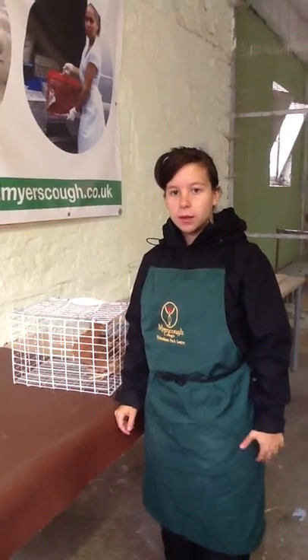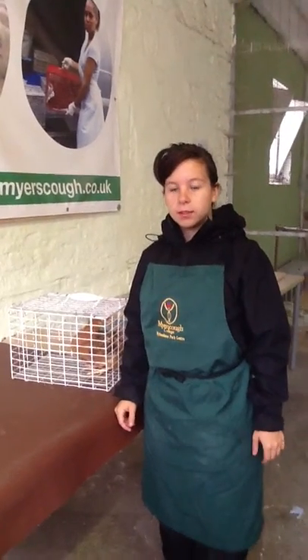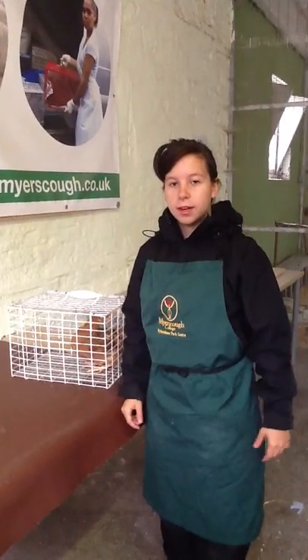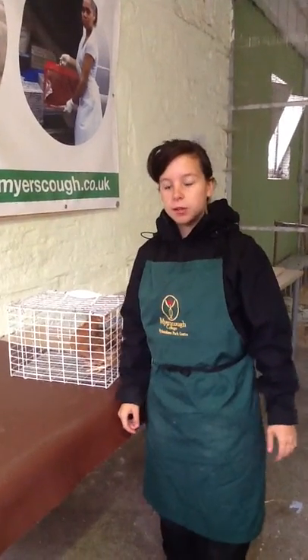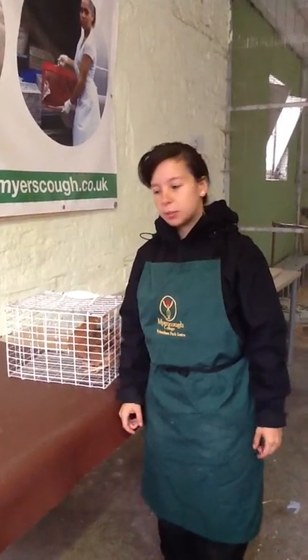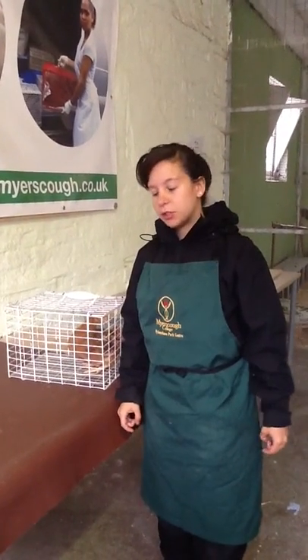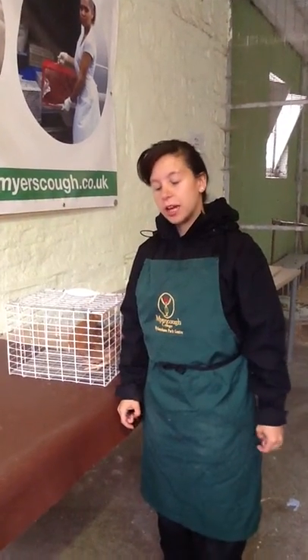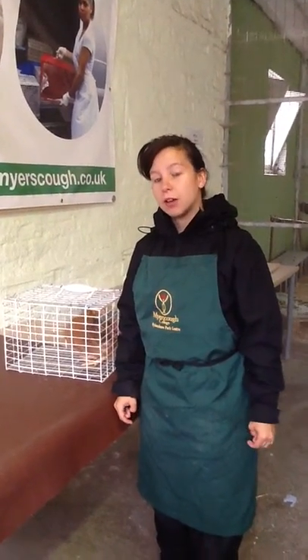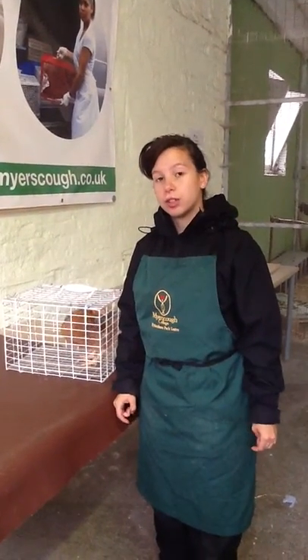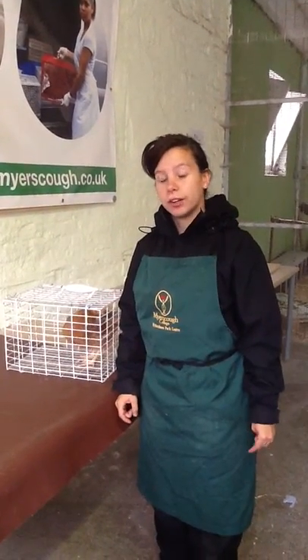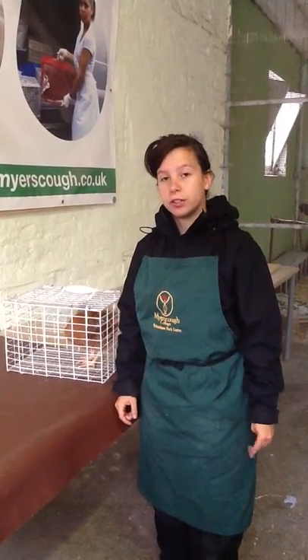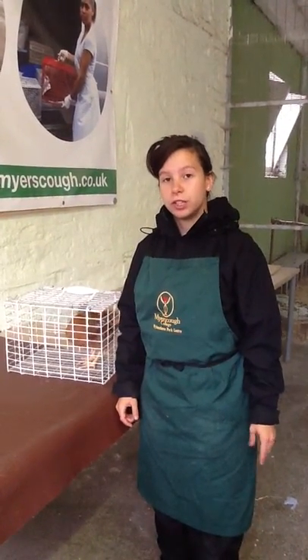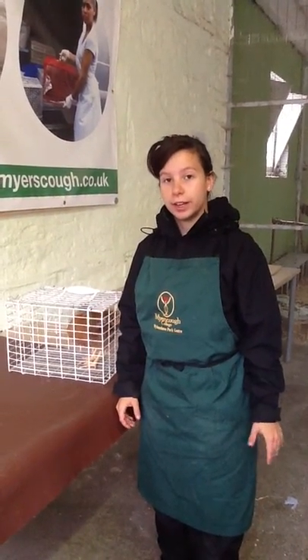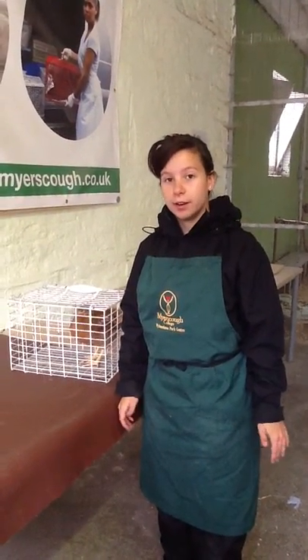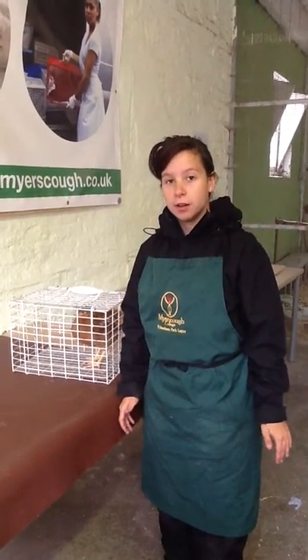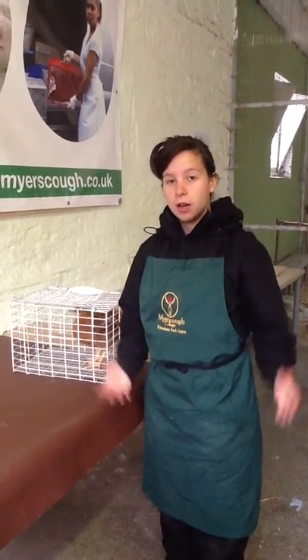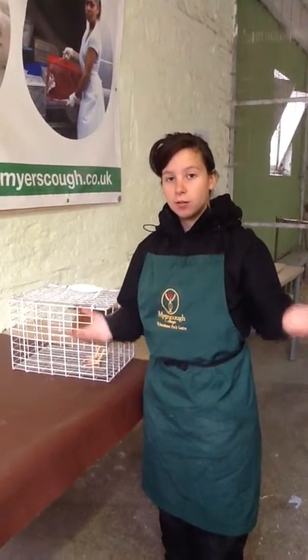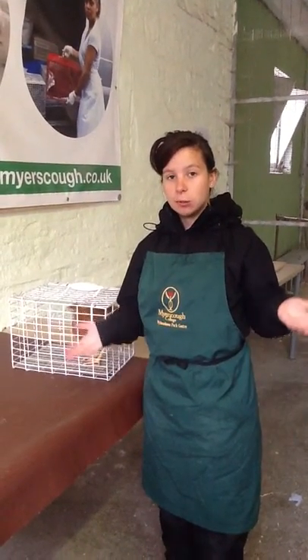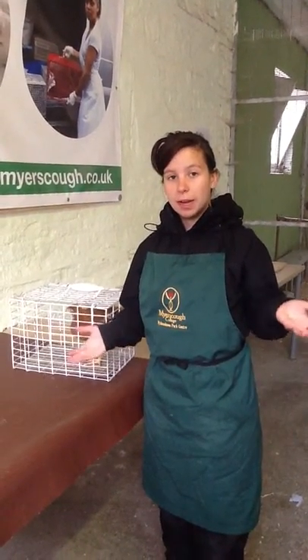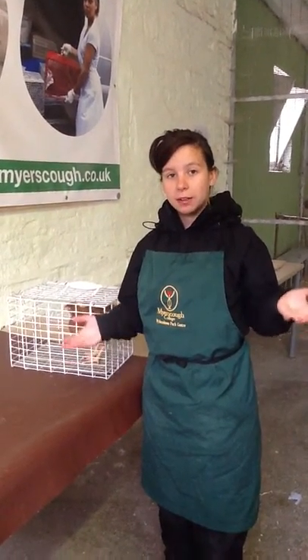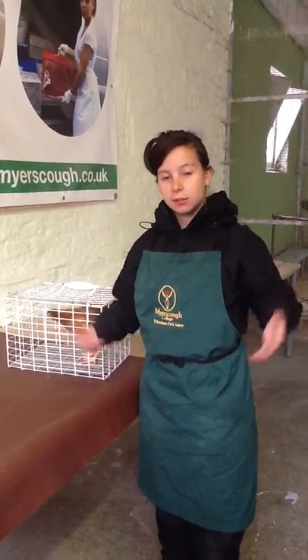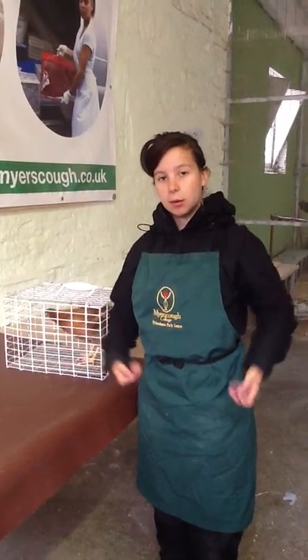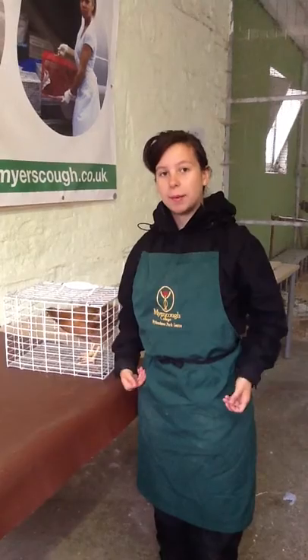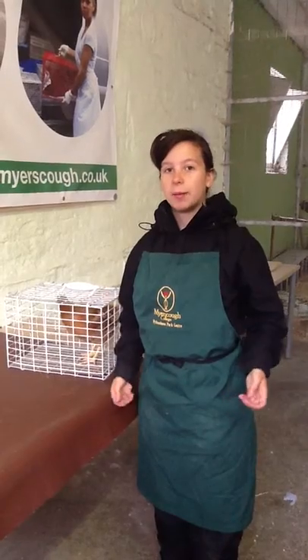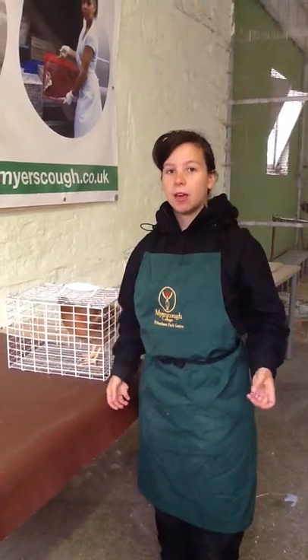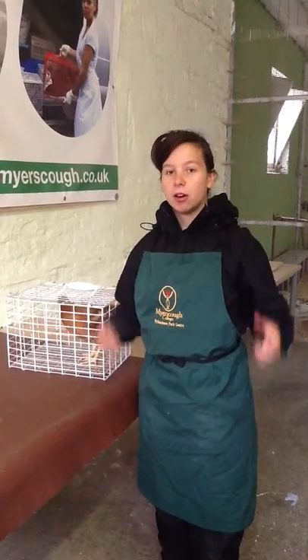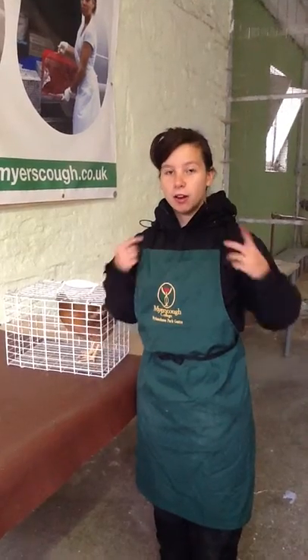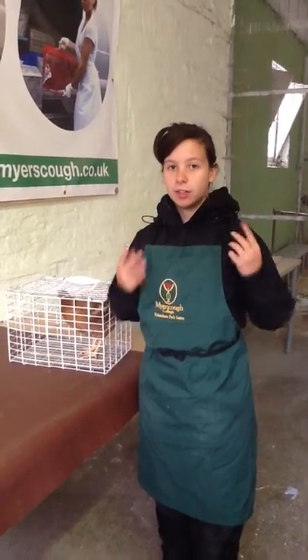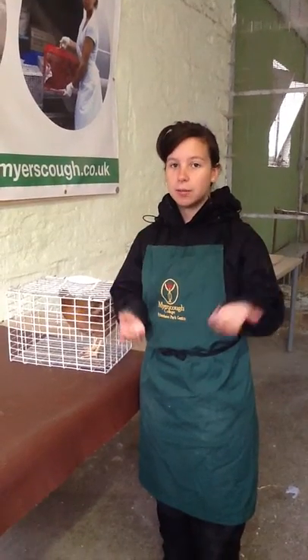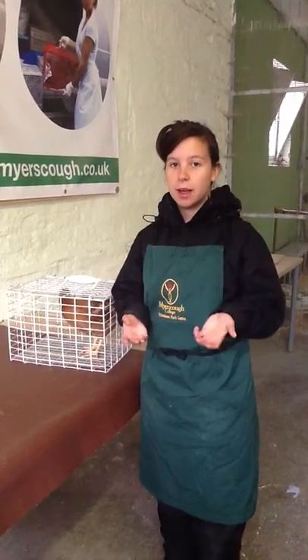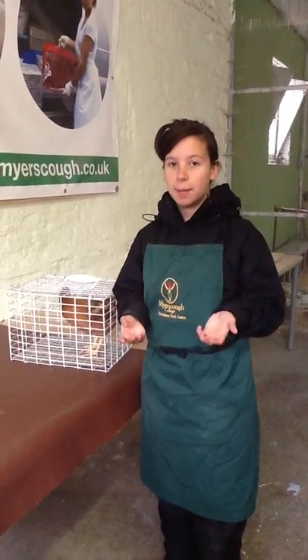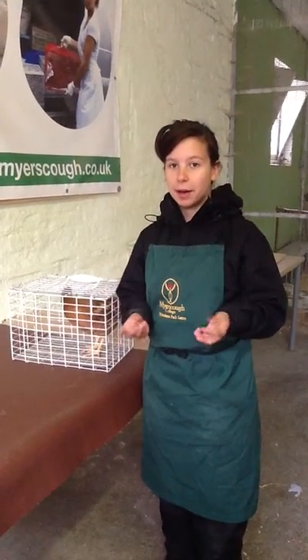Today I'm going to be doing a health trip on the chickens. I've washed my hands, I've got my PPE on and I've tied my hair back.